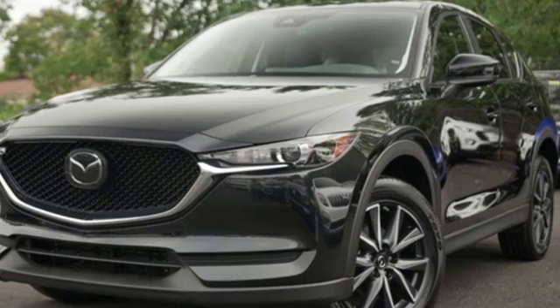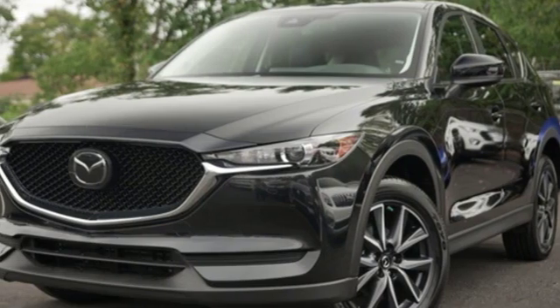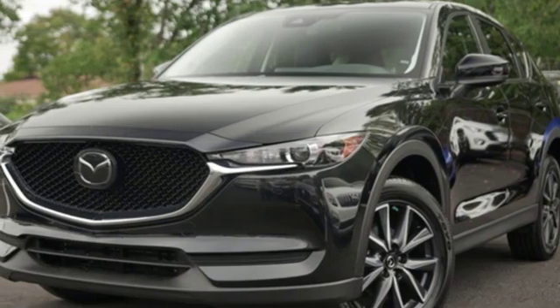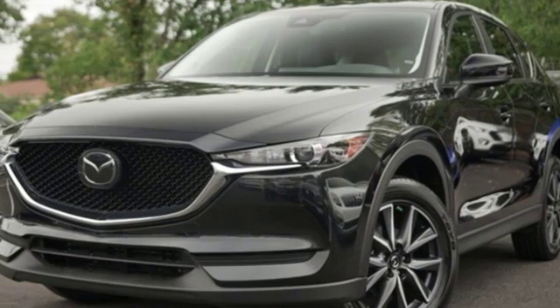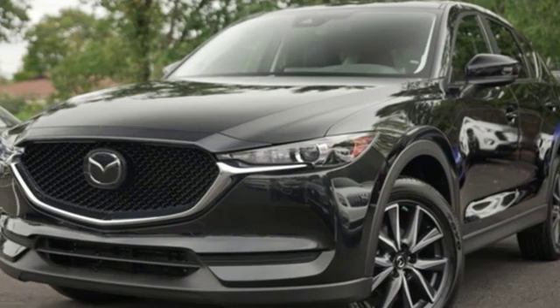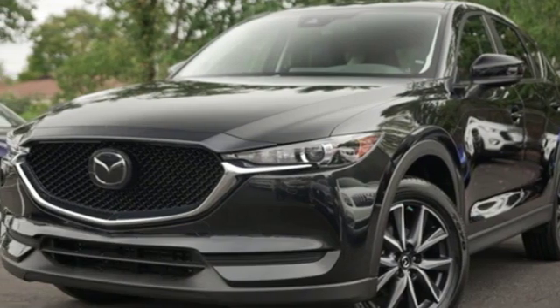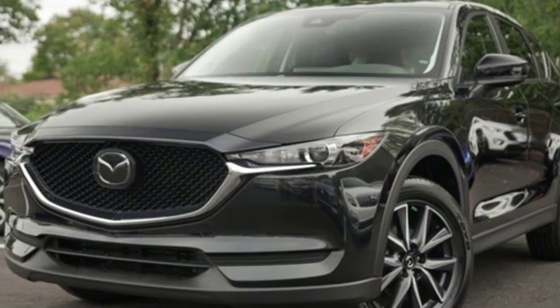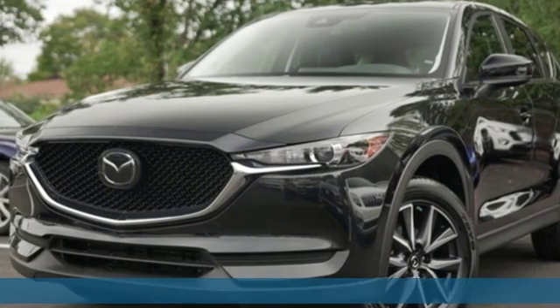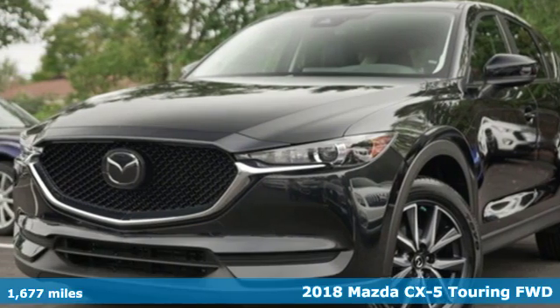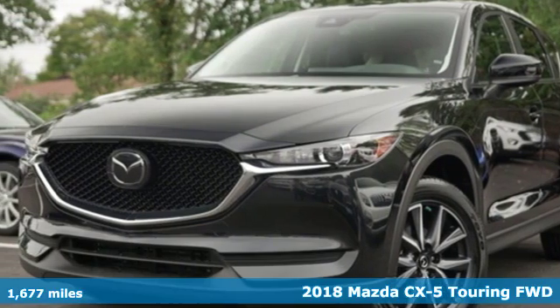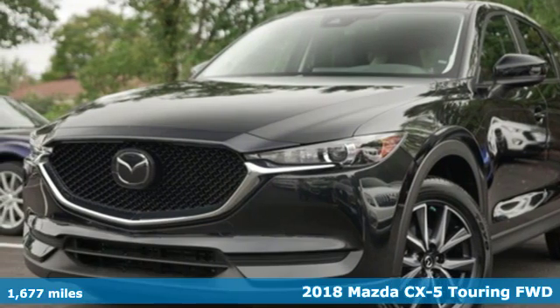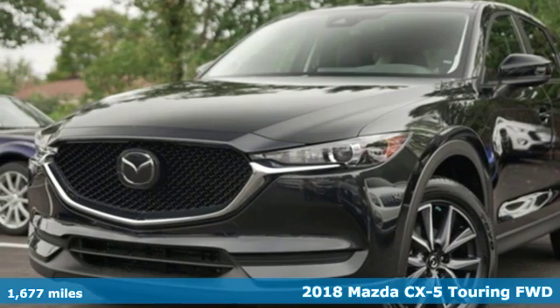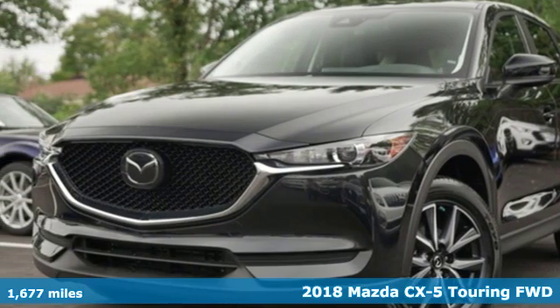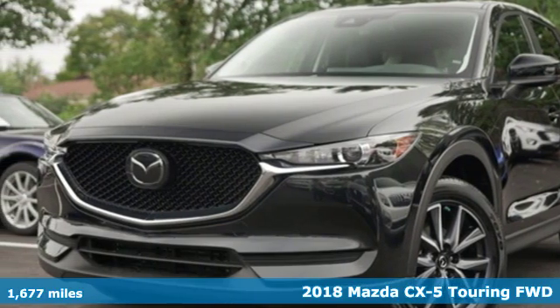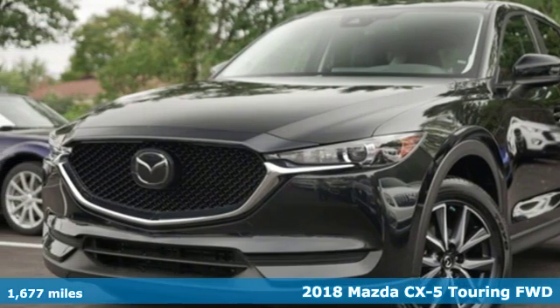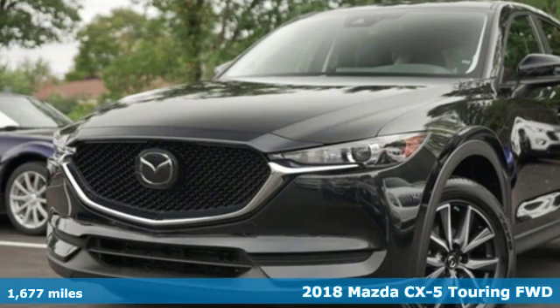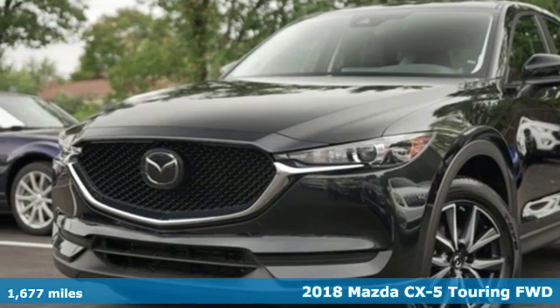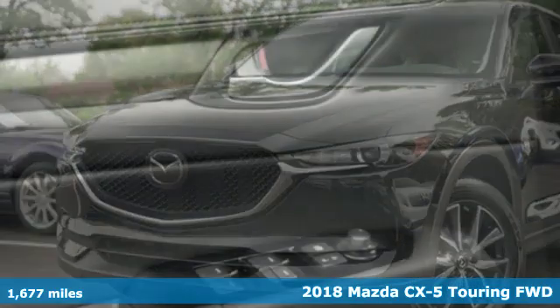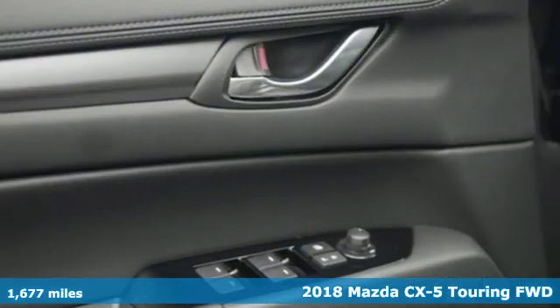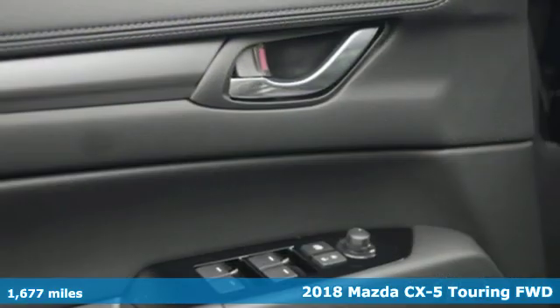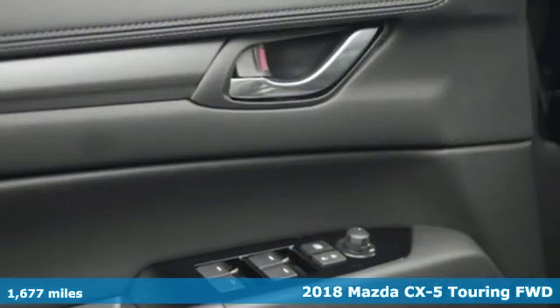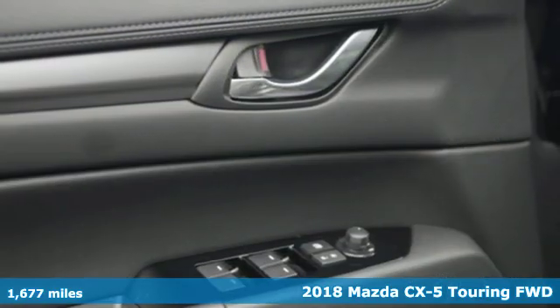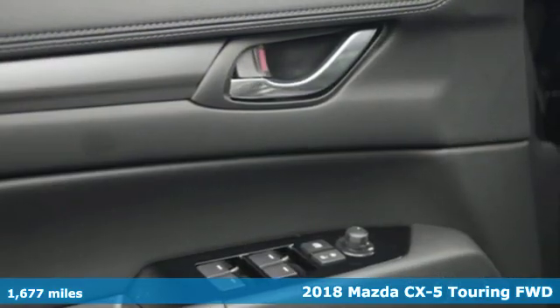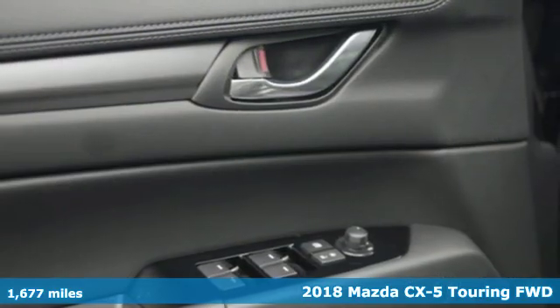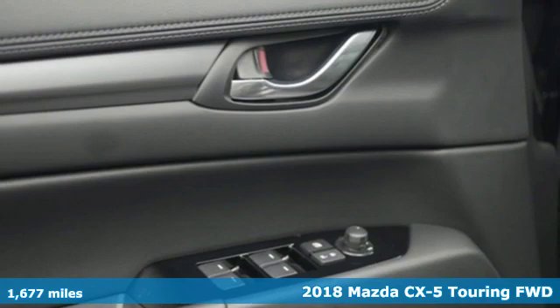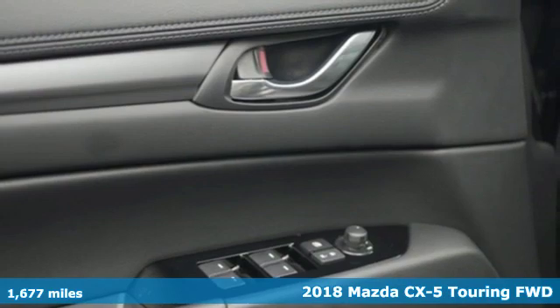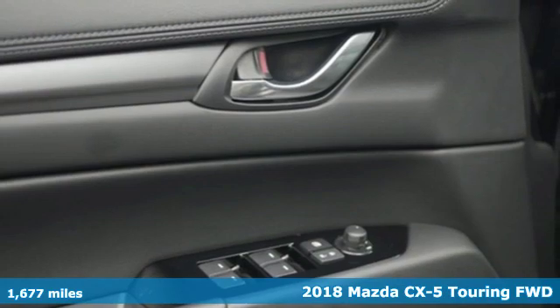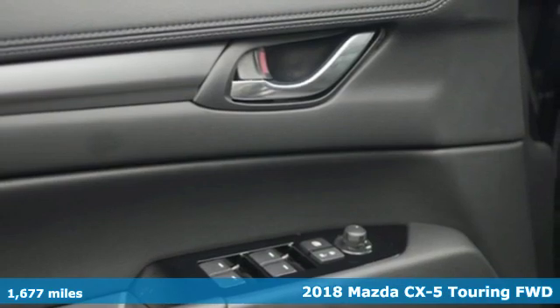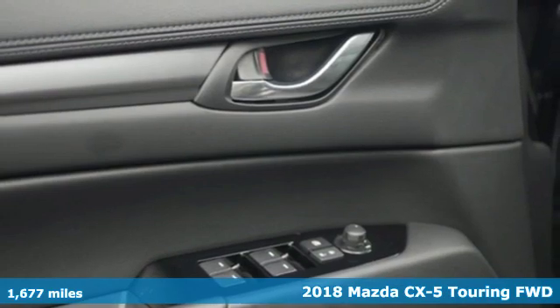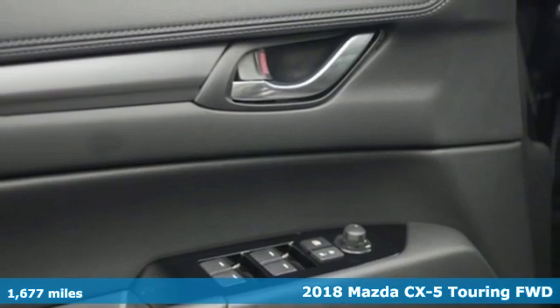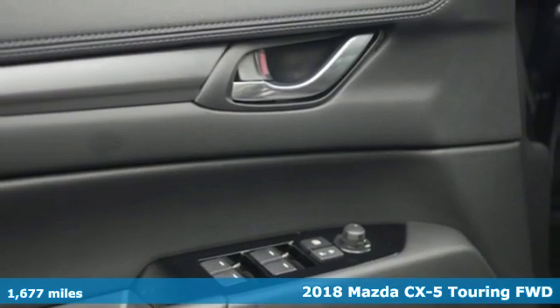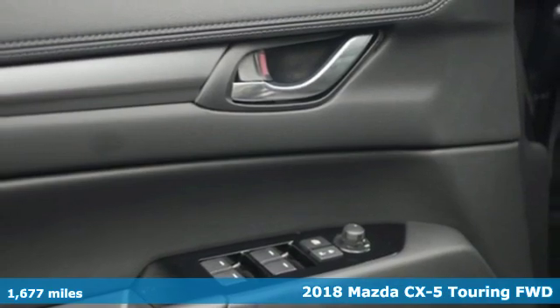Here's a 2018 Mazda CX-5. For all the things that drive you, there's Mazda.